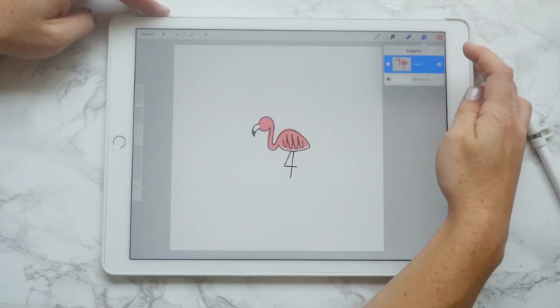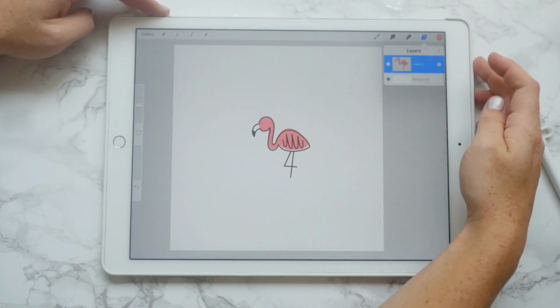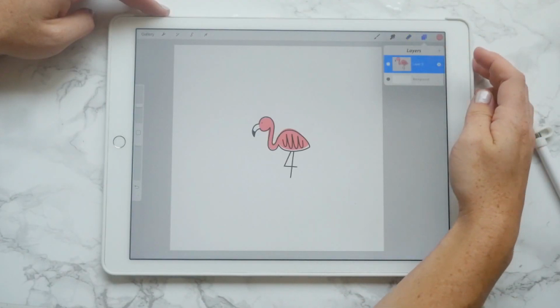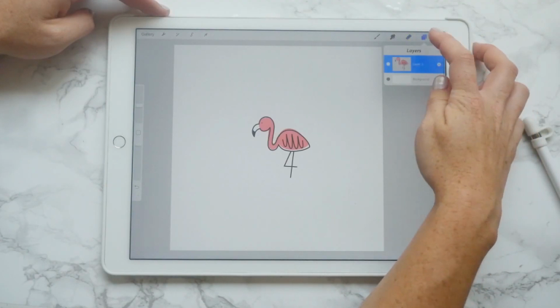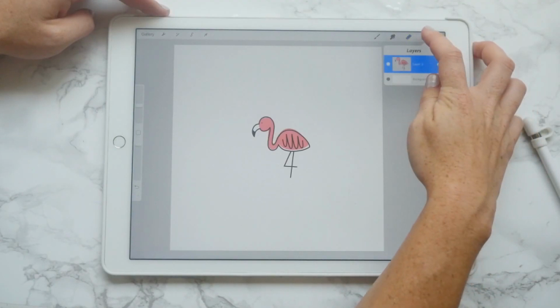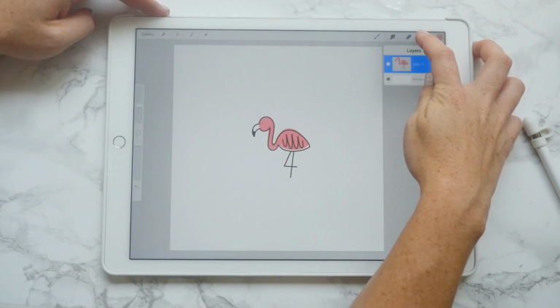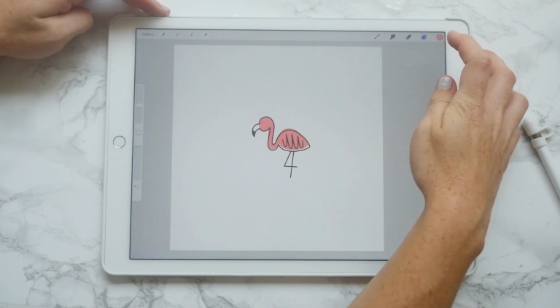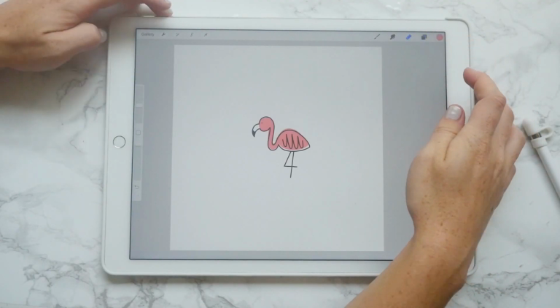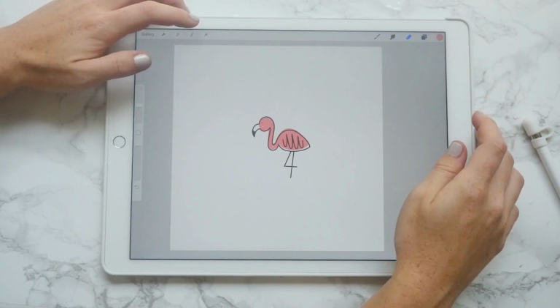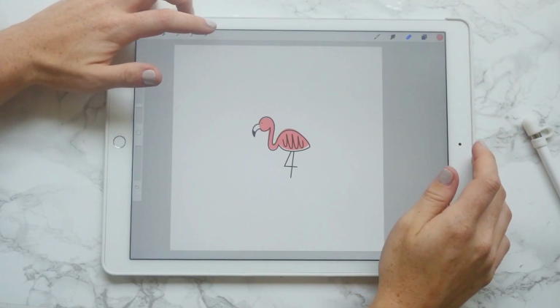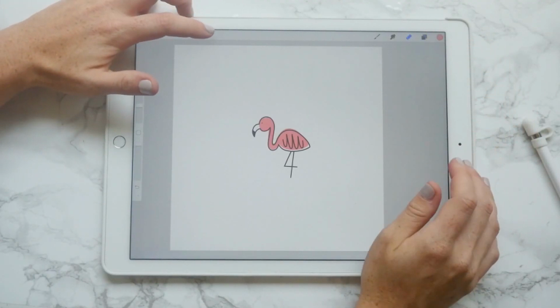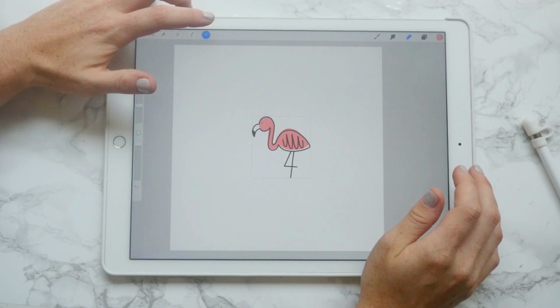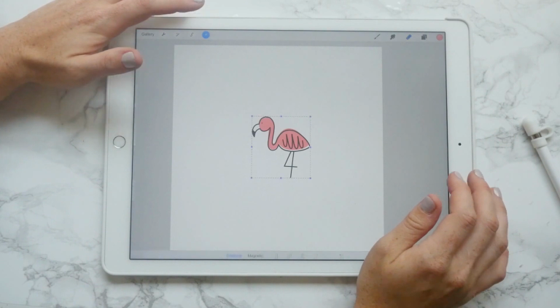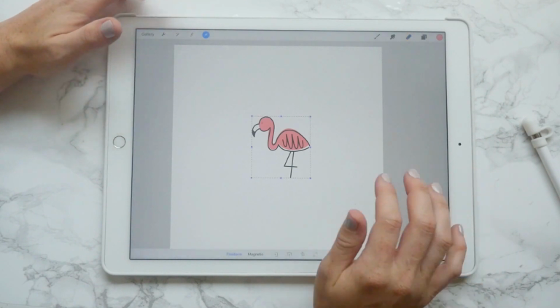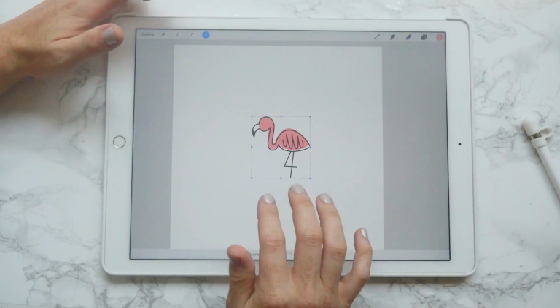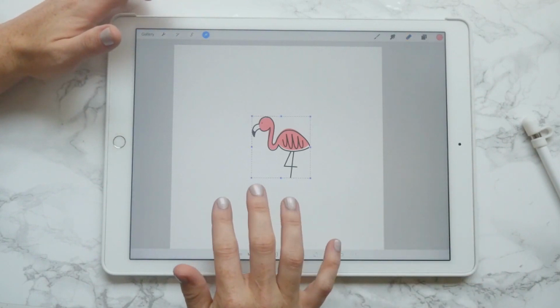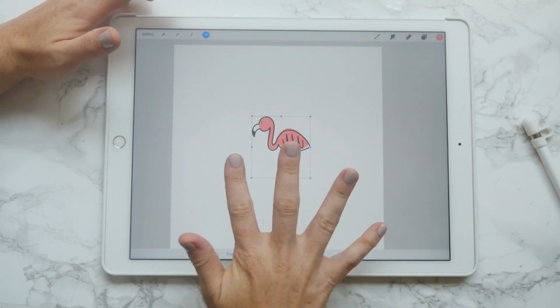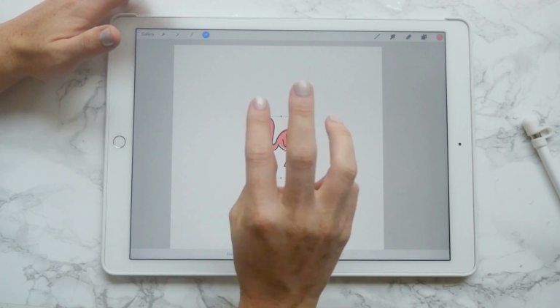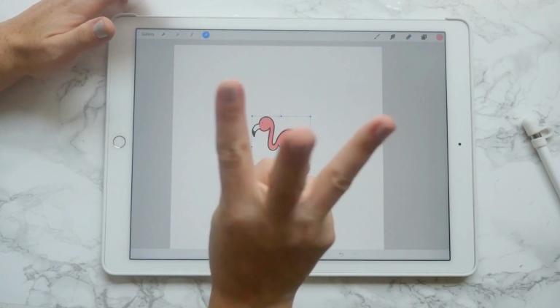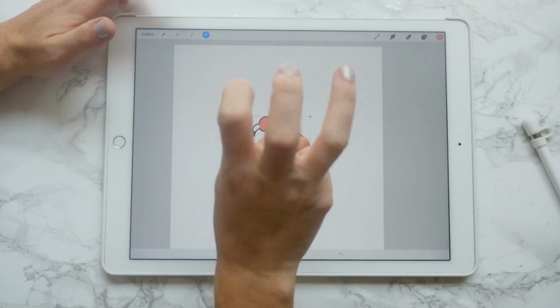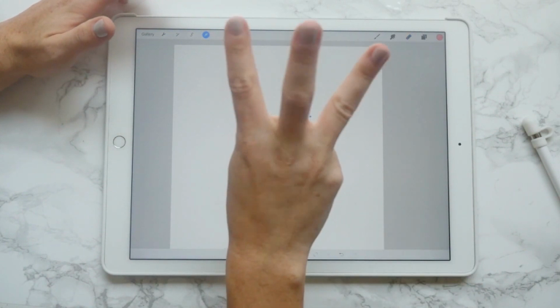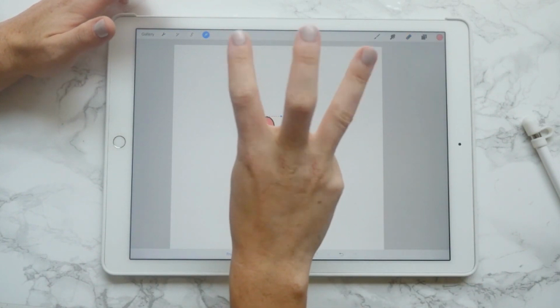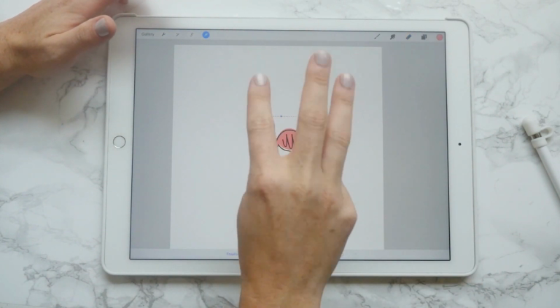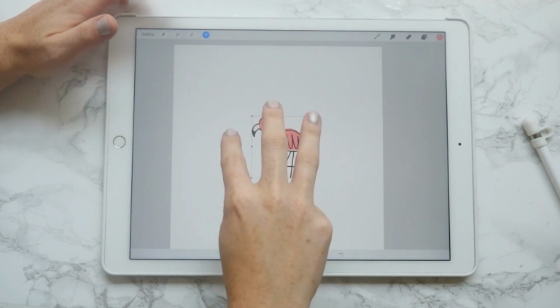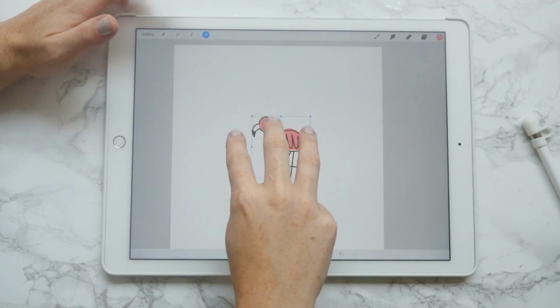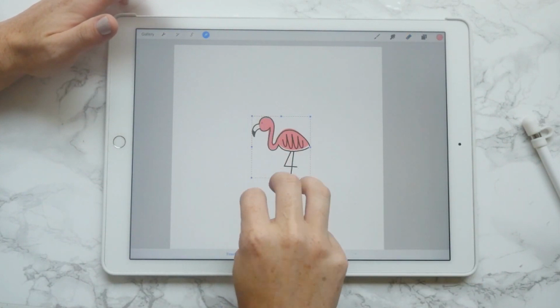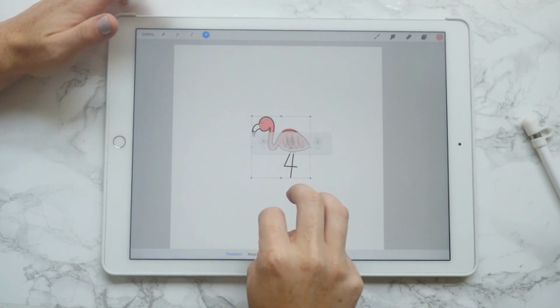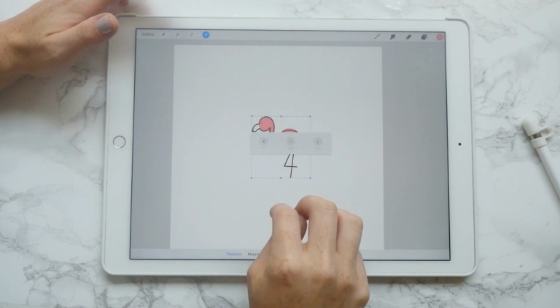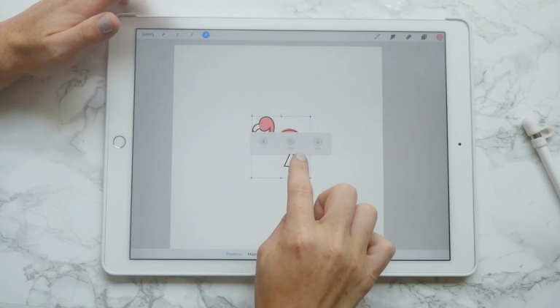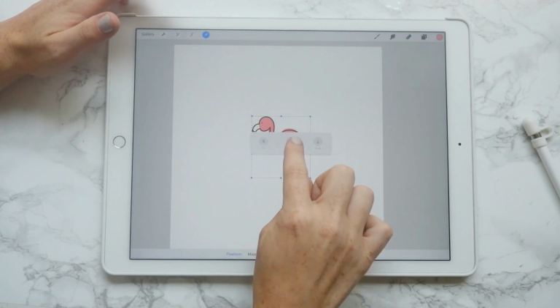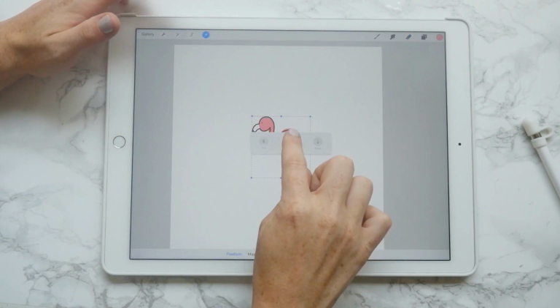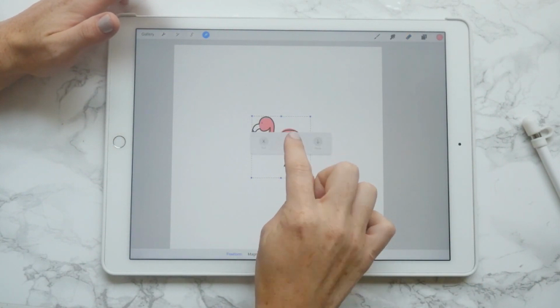Start with the artwork you want to make a pattern with. And using three fingers, swiping down — this is how you copy and paste.